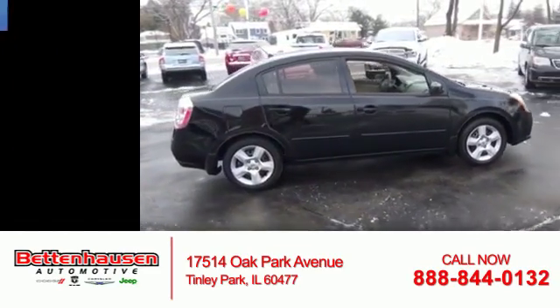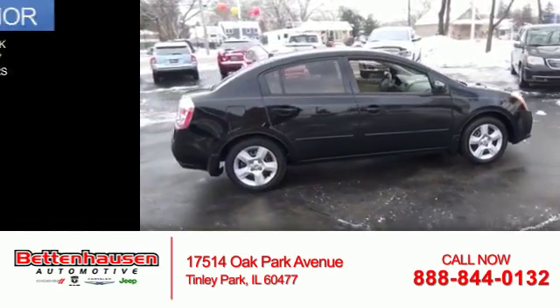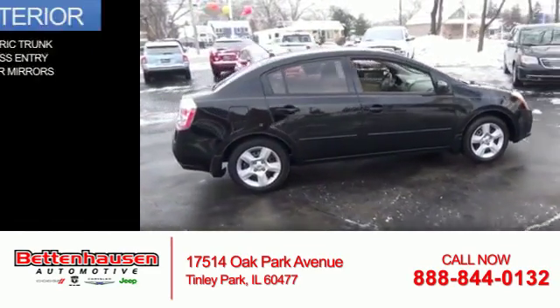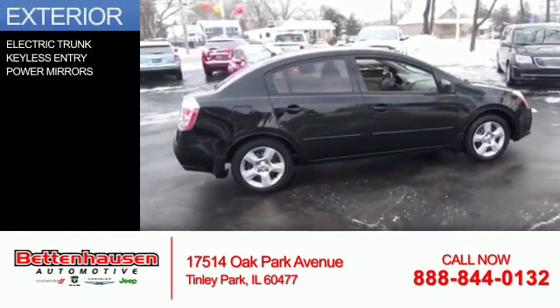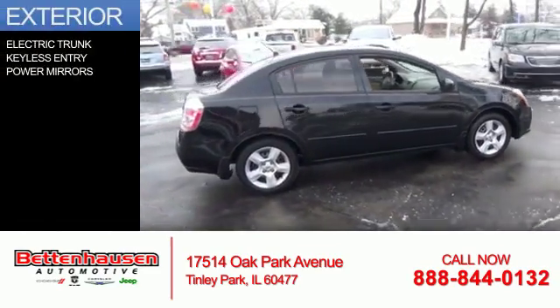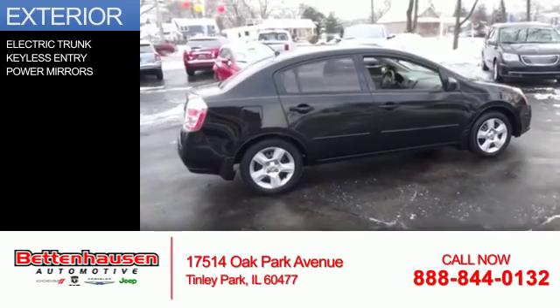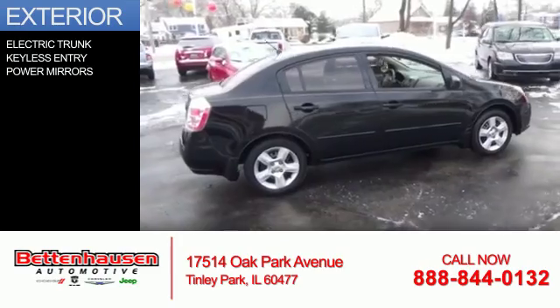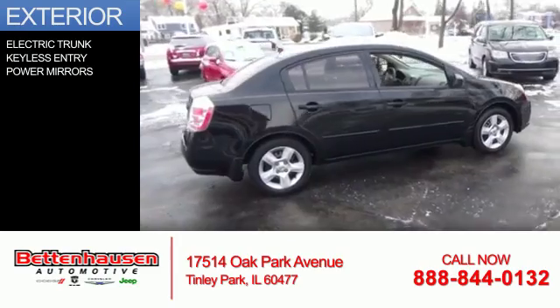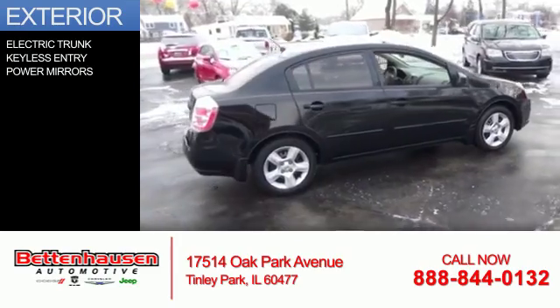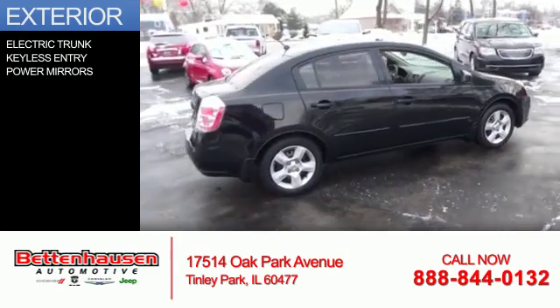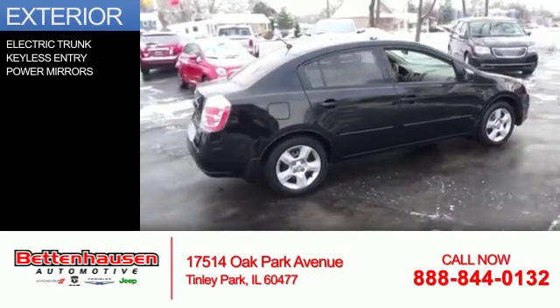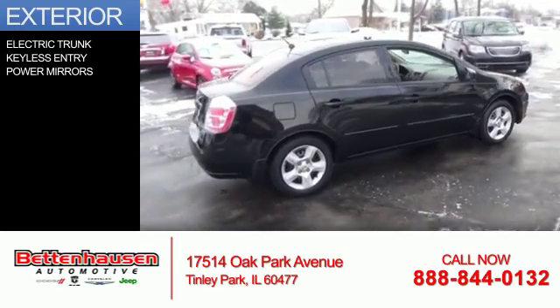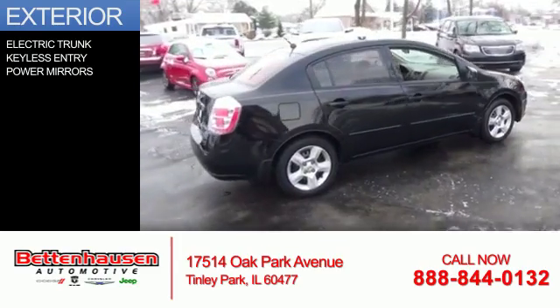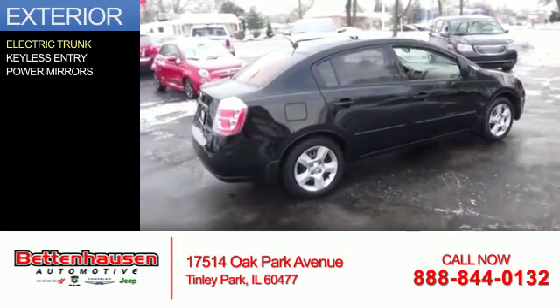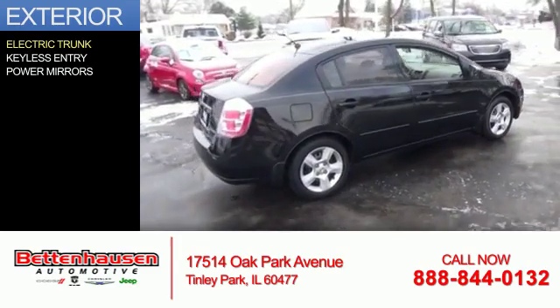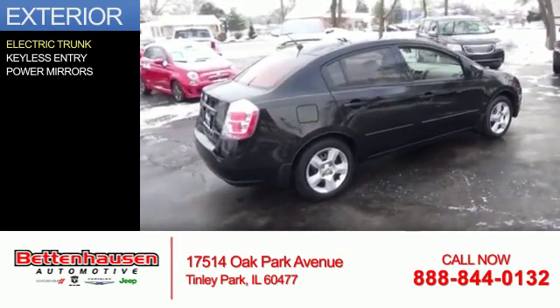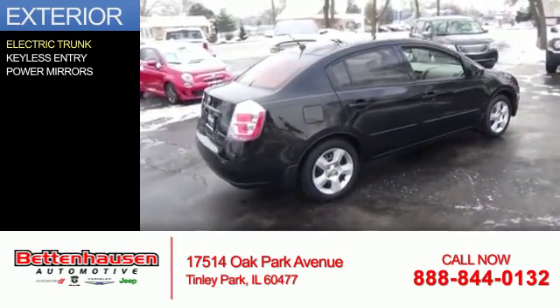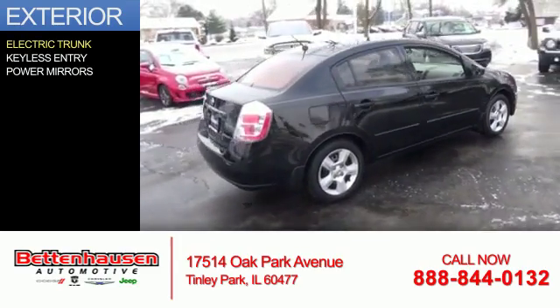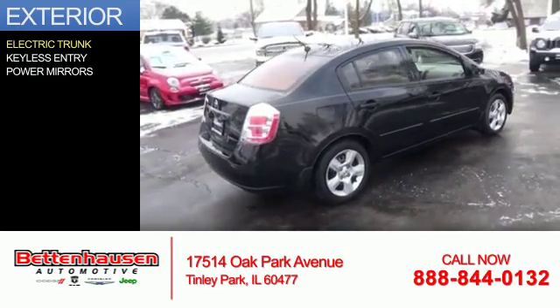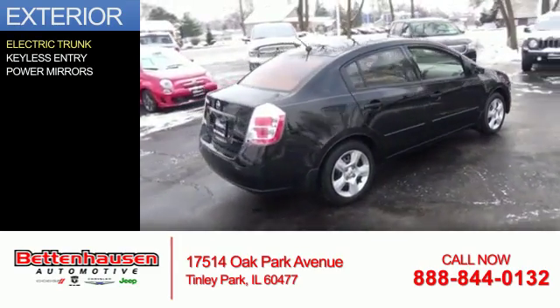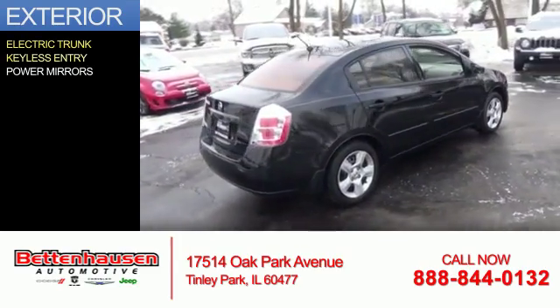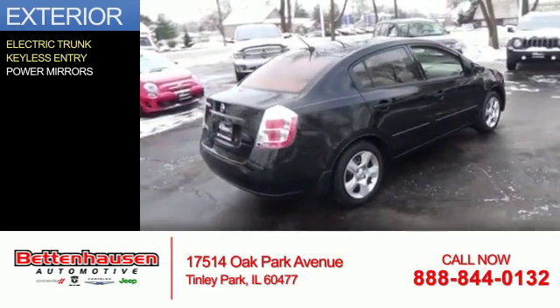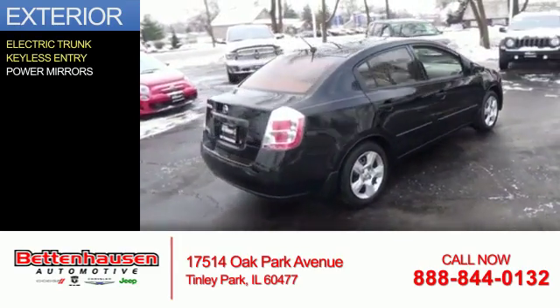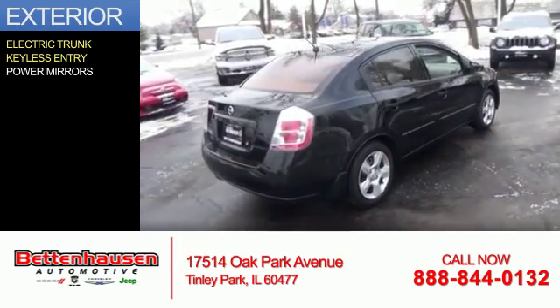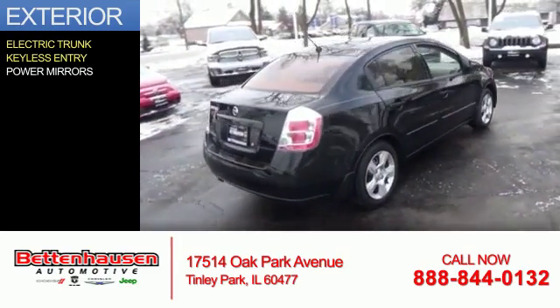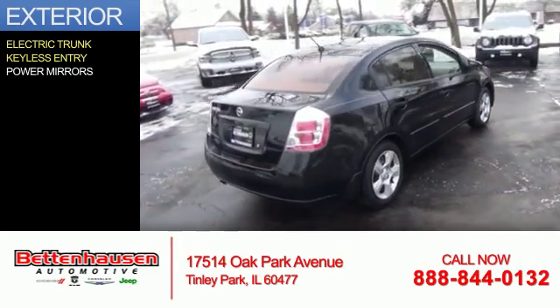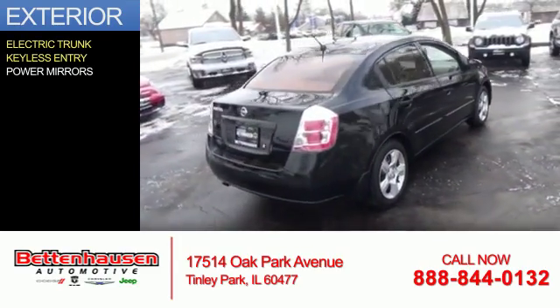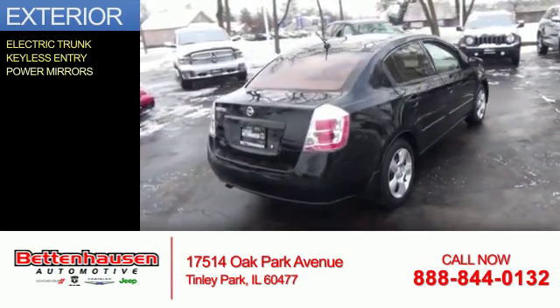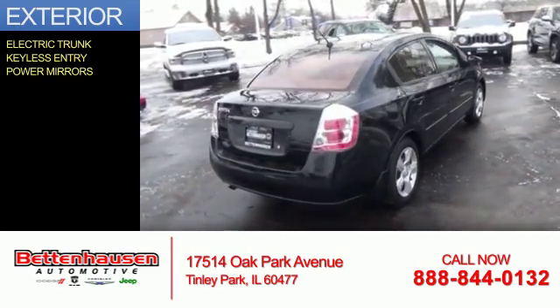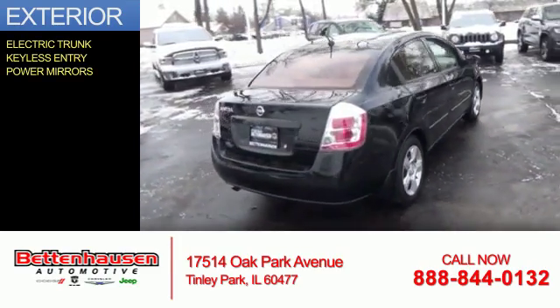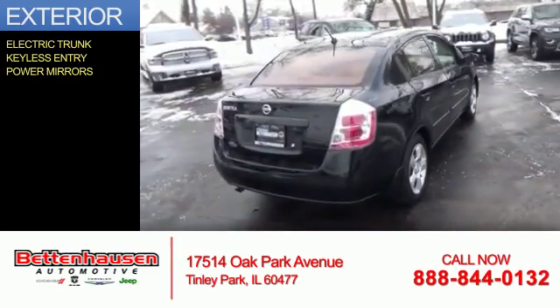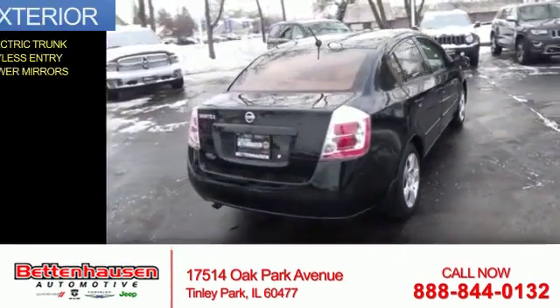The features include electric trunk, keyless entry, and power mirrors.